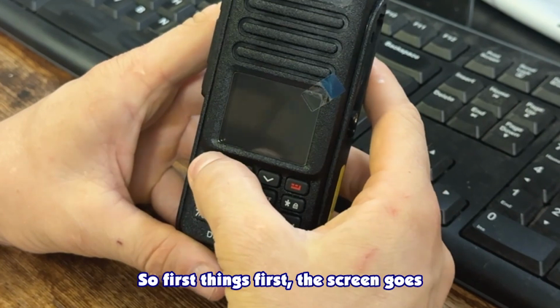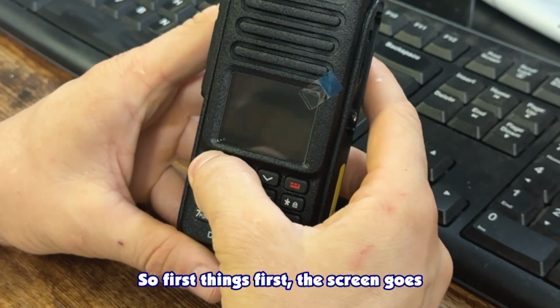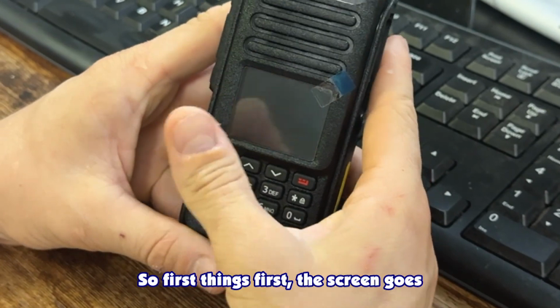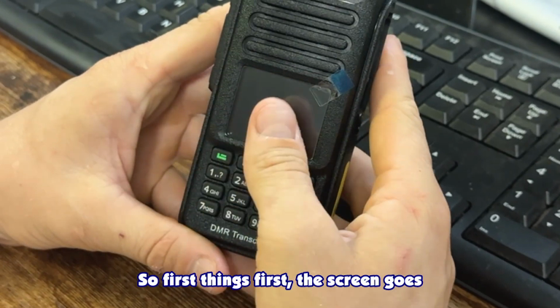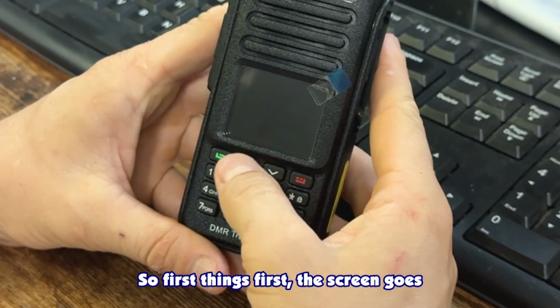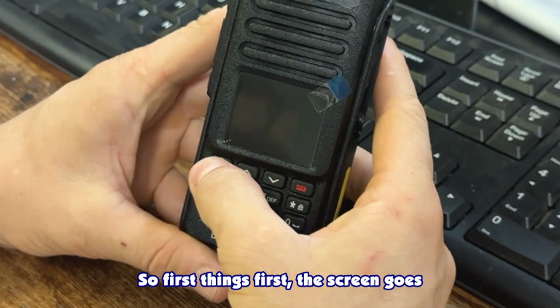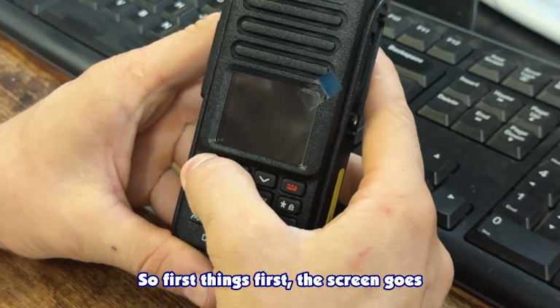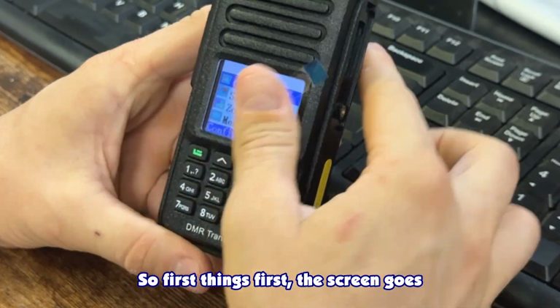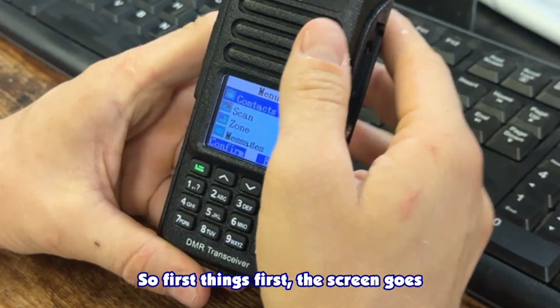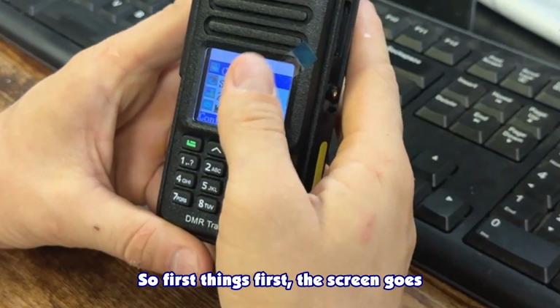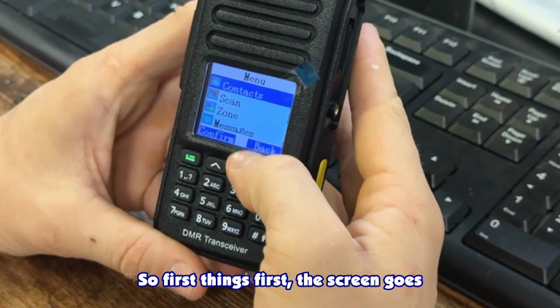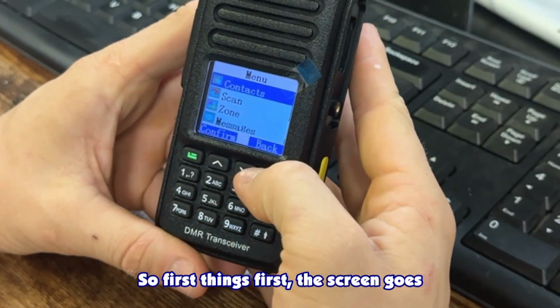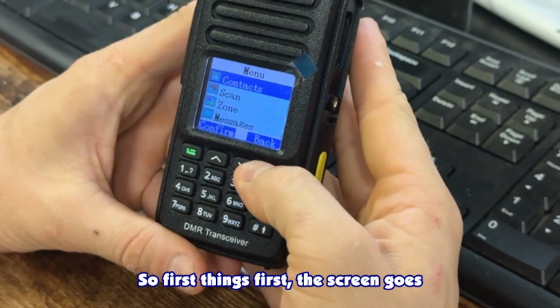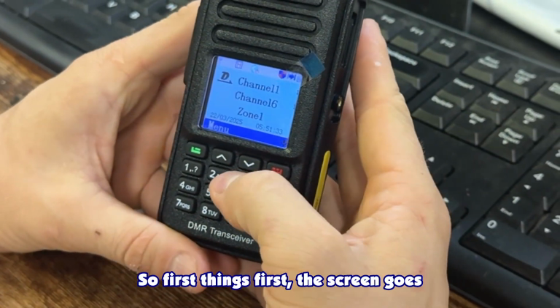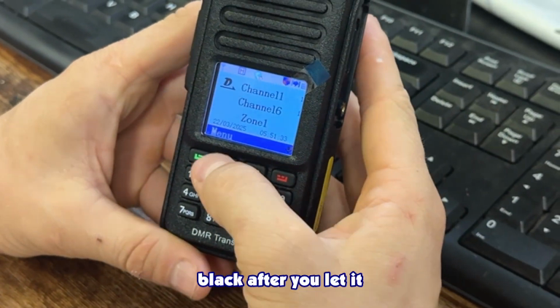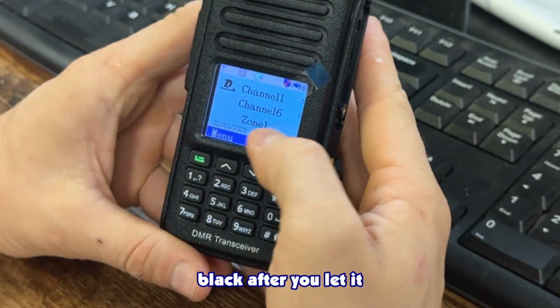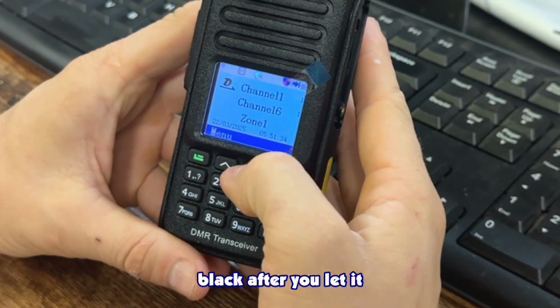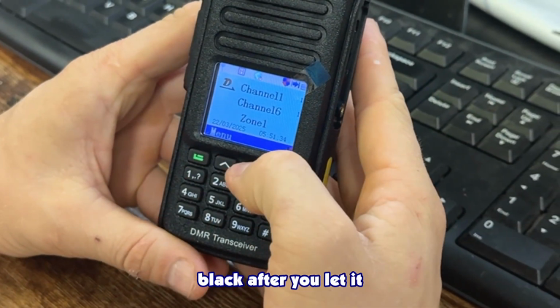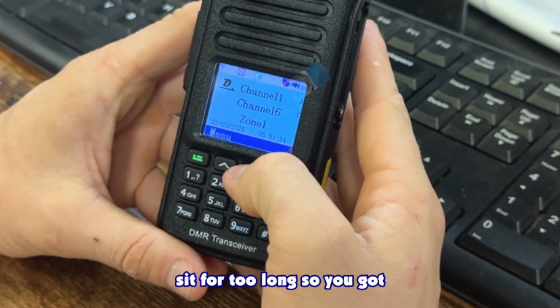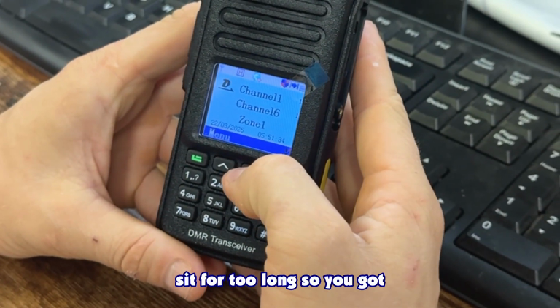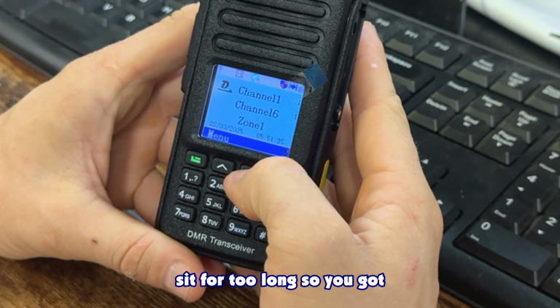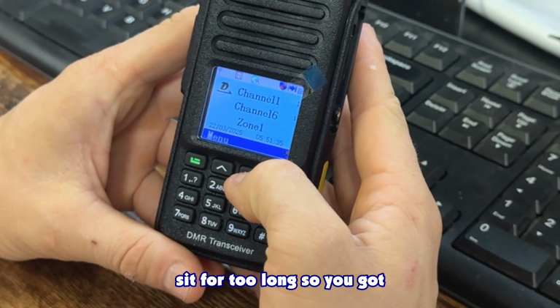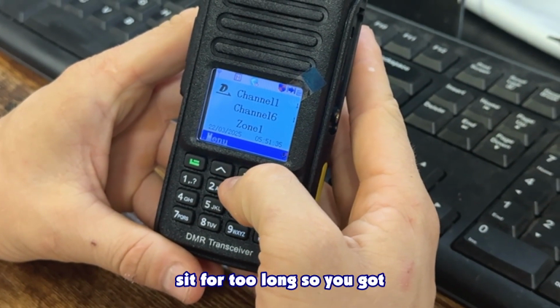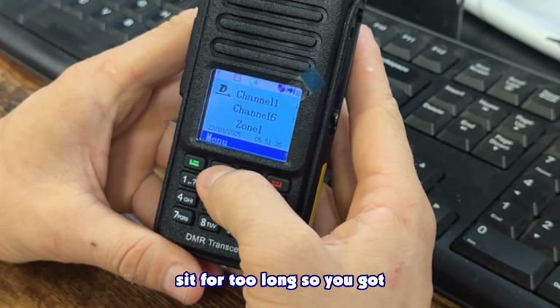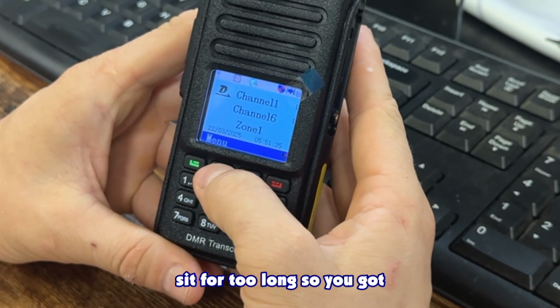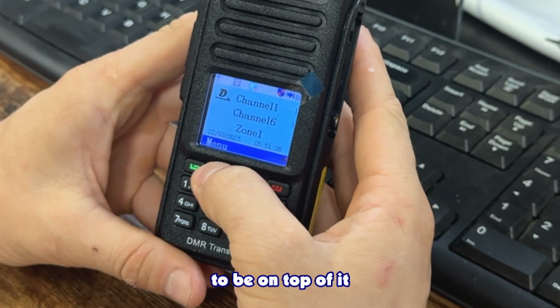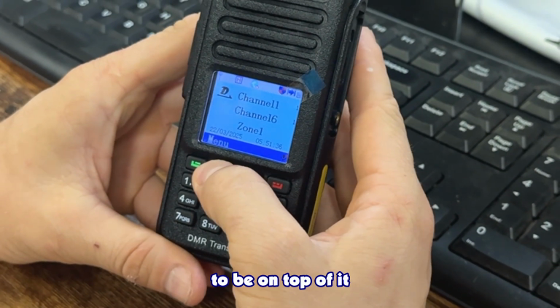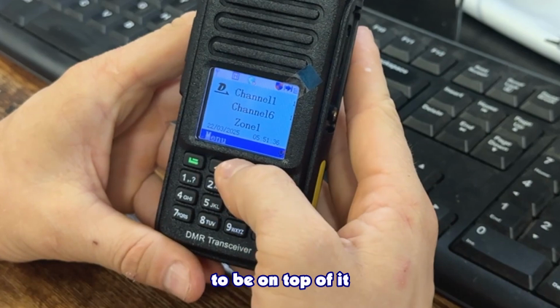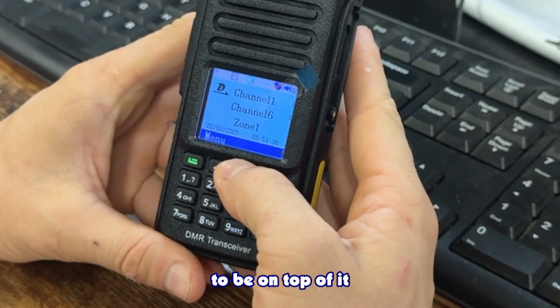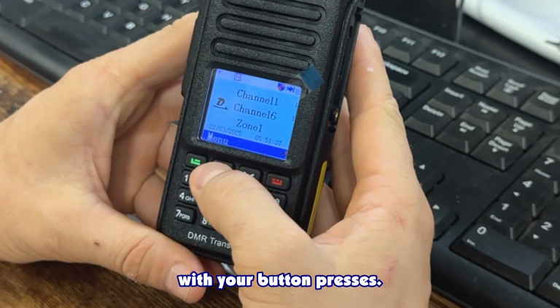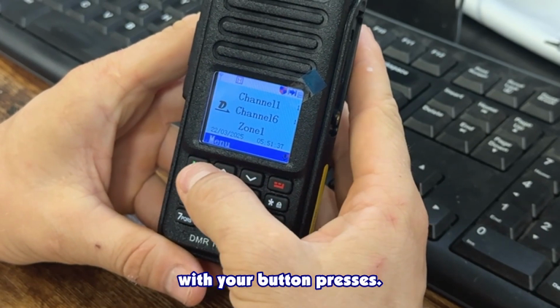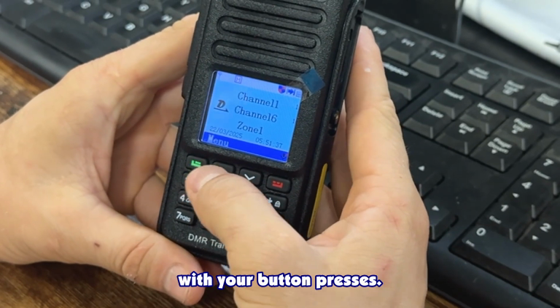First things first, the screen goes black after you let it sit for too long, so you've got to be on top of it with your button presses.